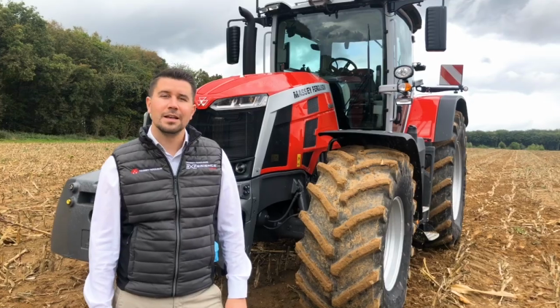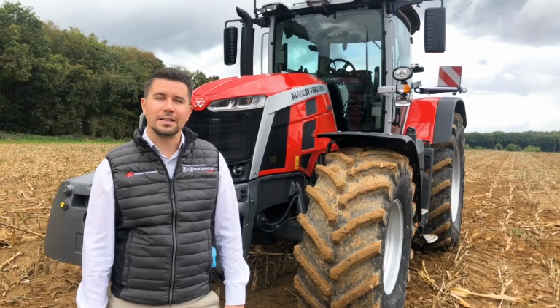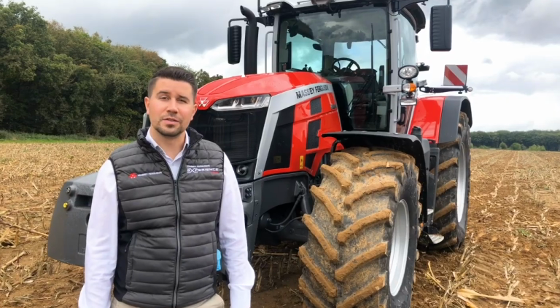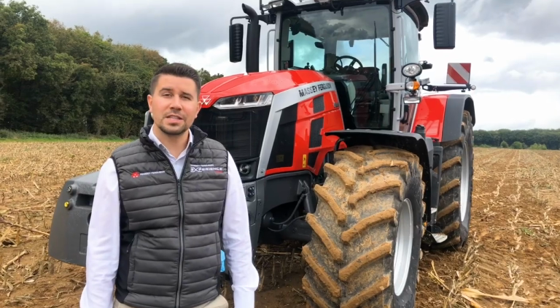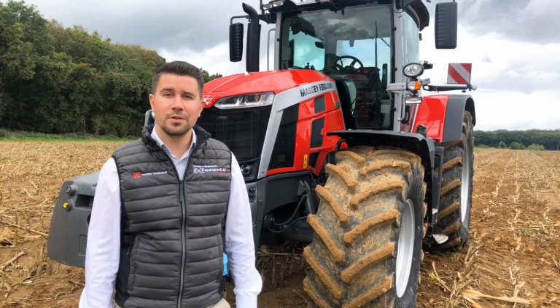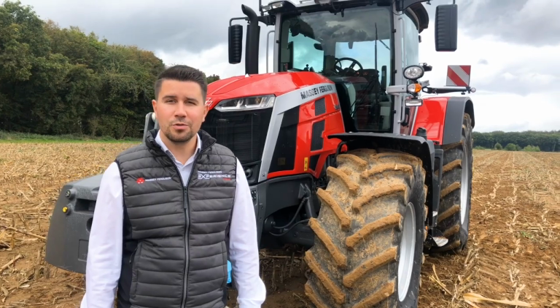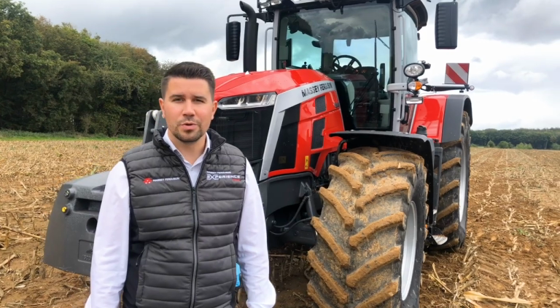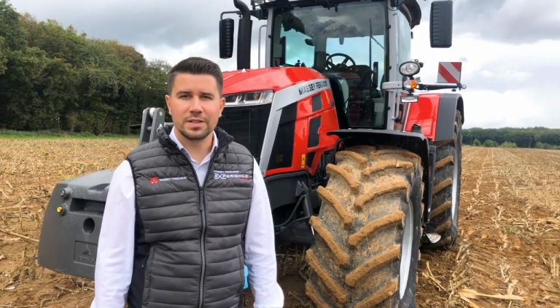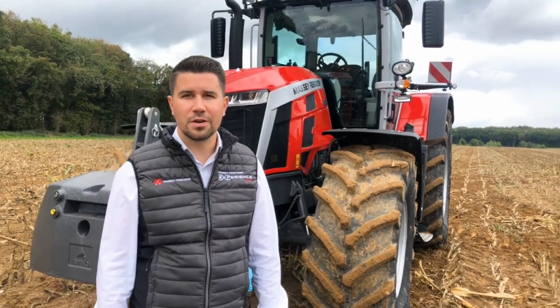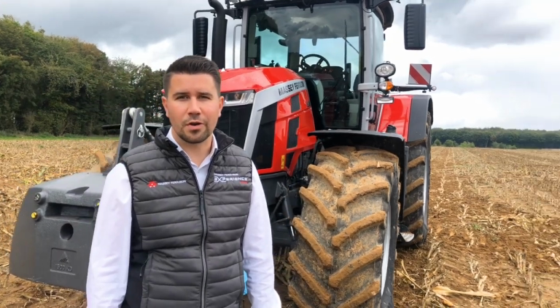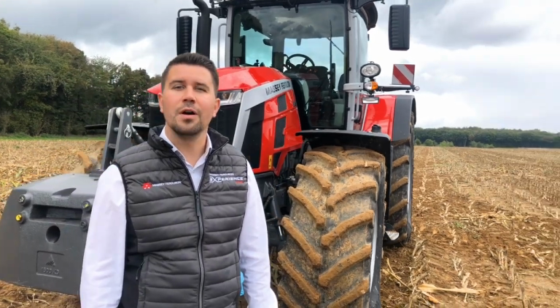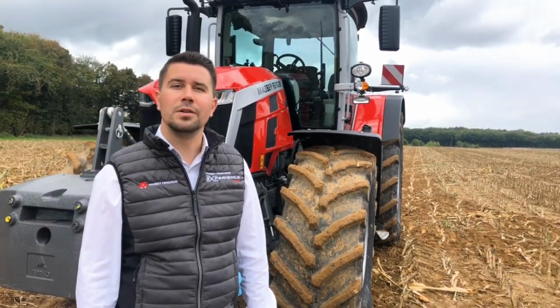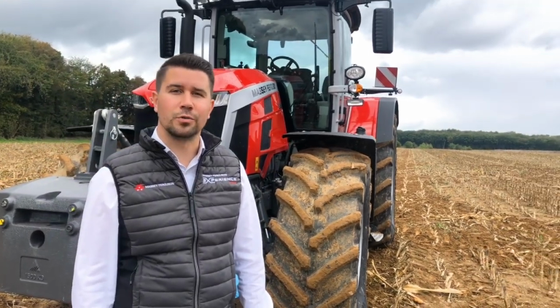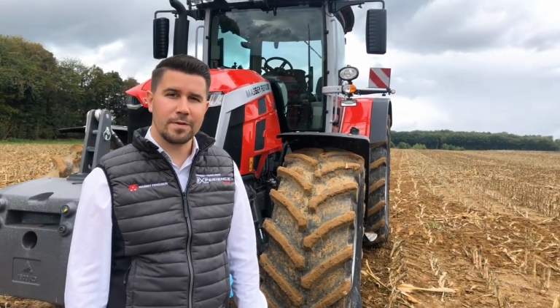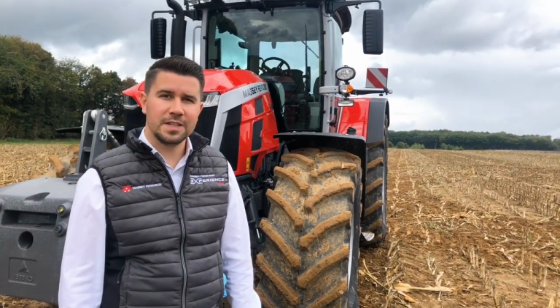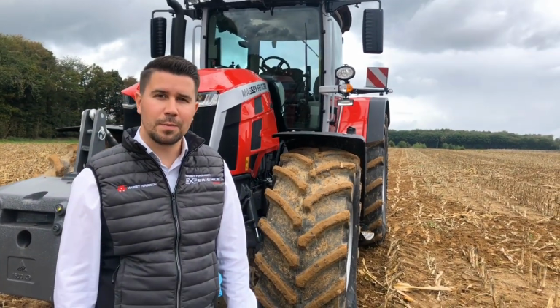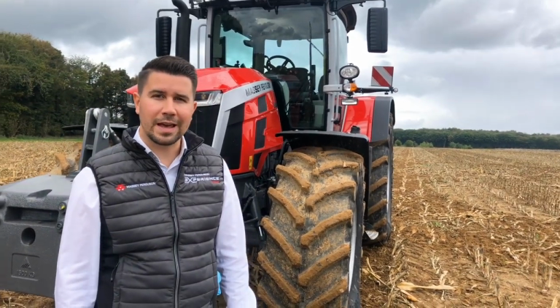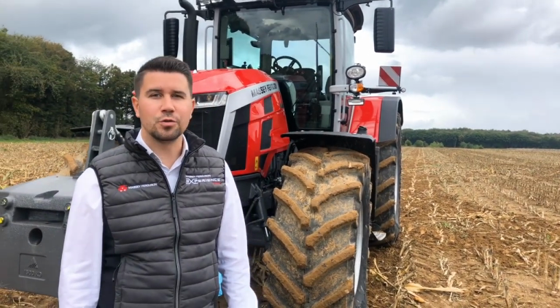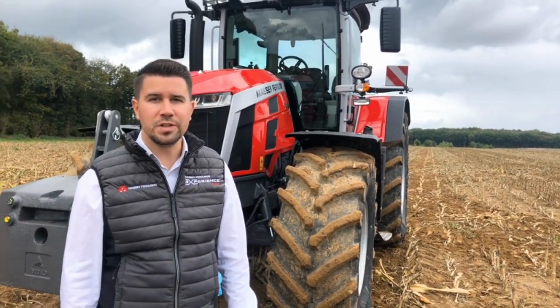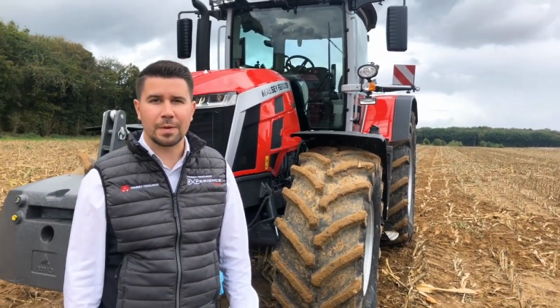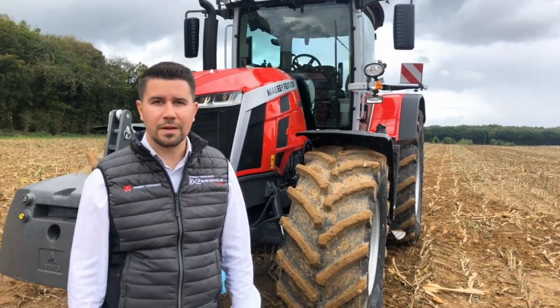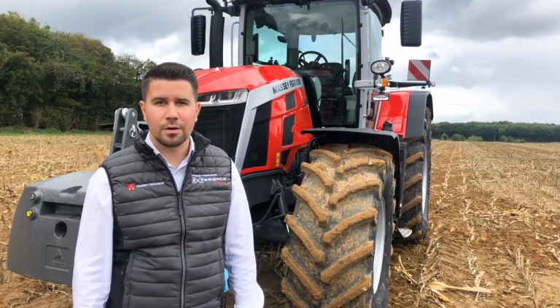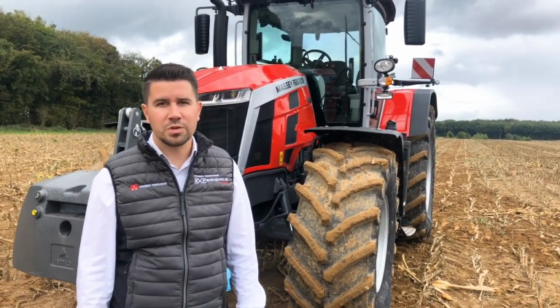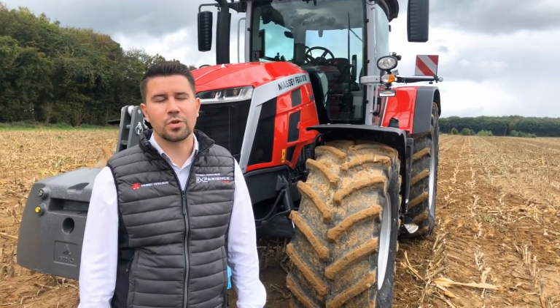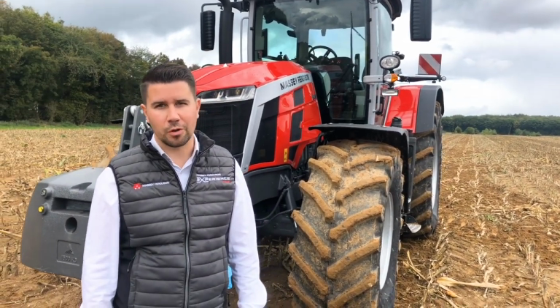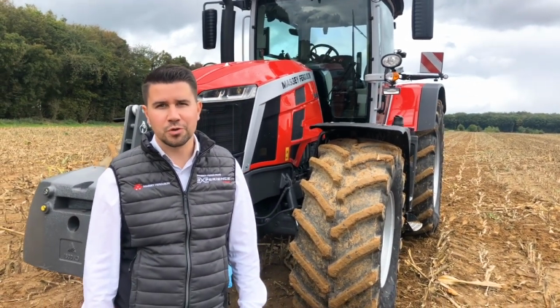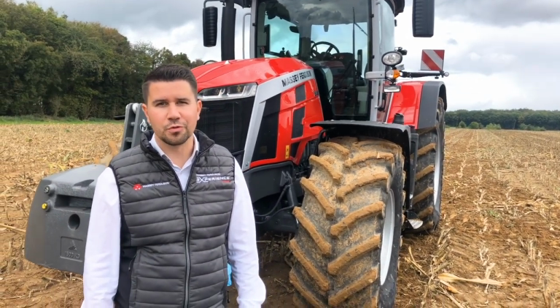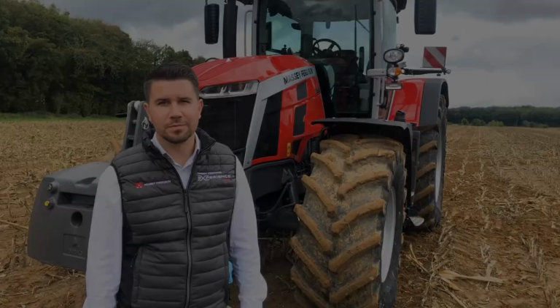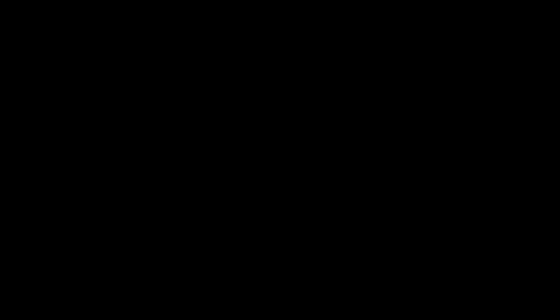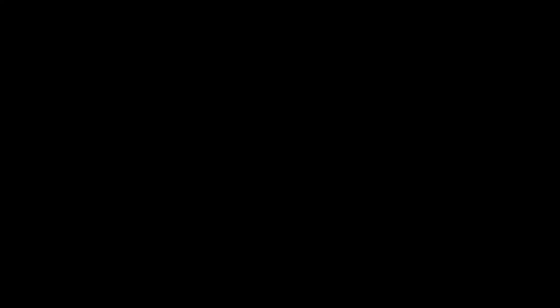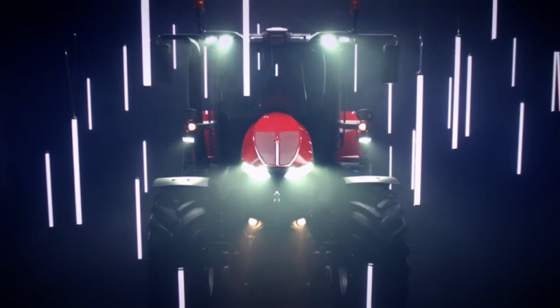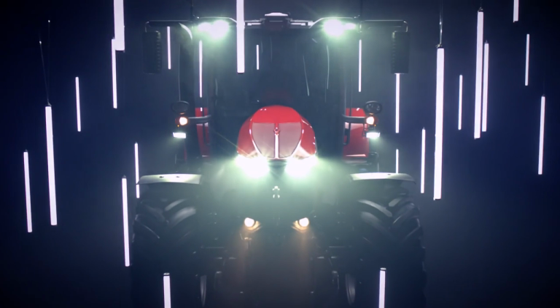In the next video, you will discover the MFB display and the multipad with the tractor on board.